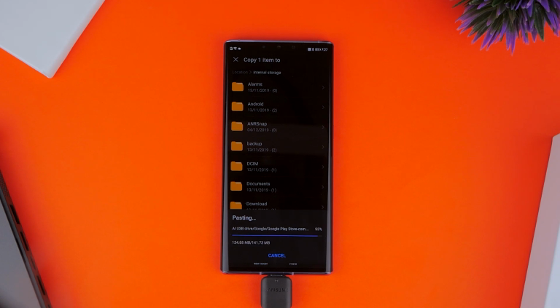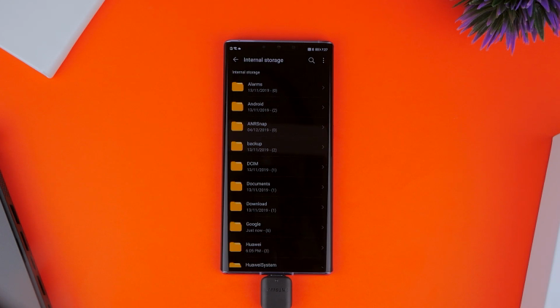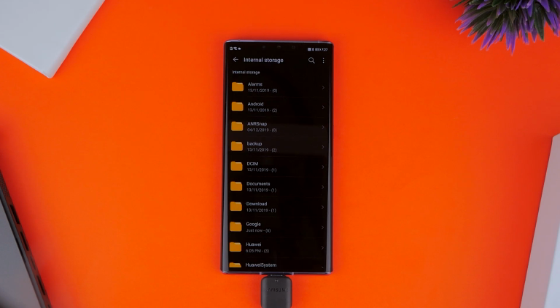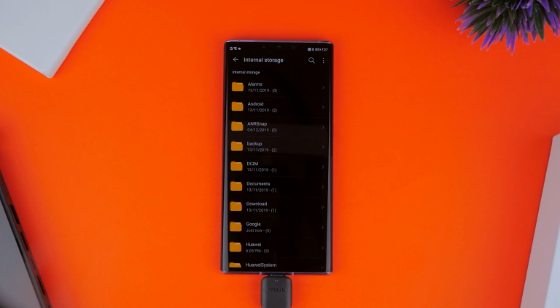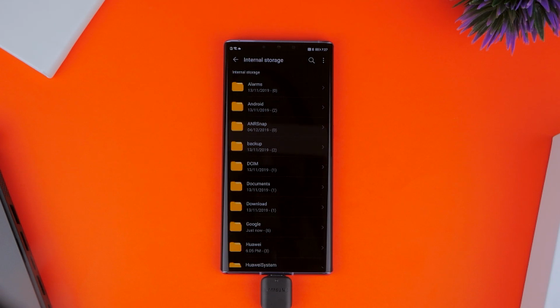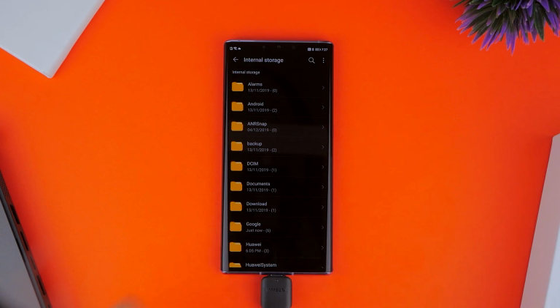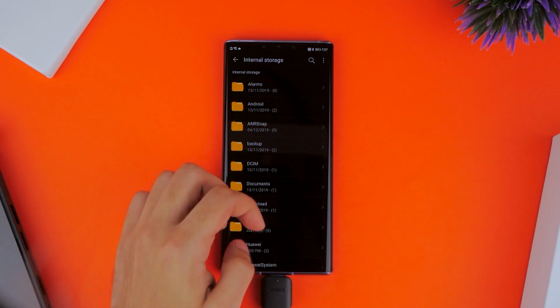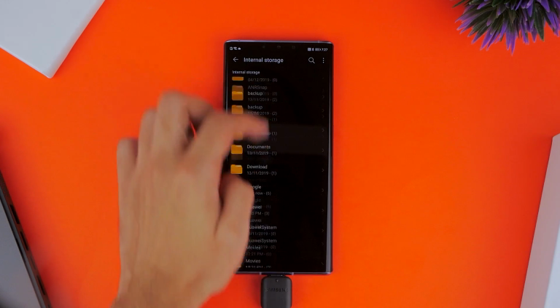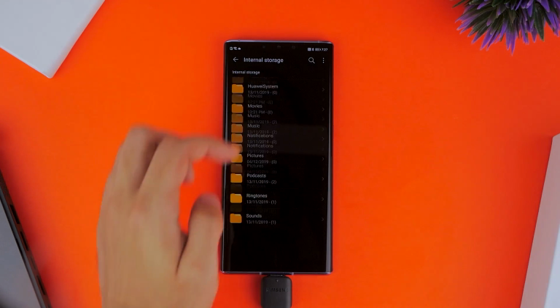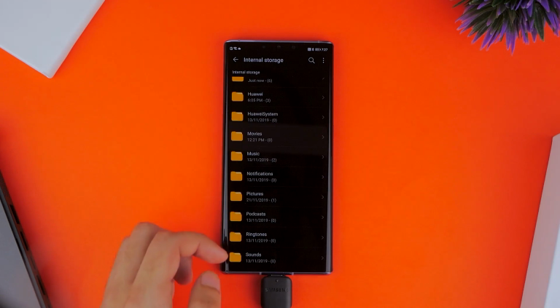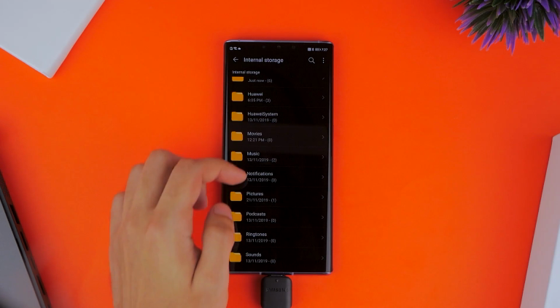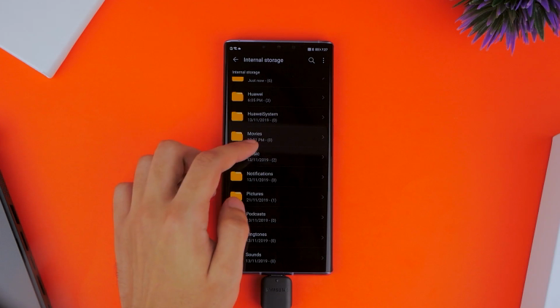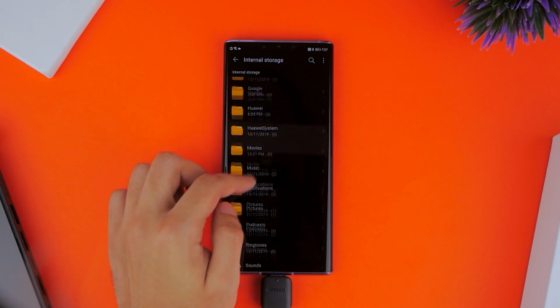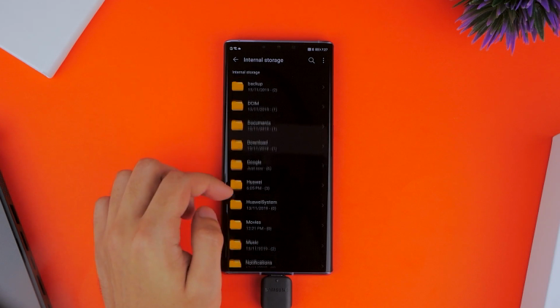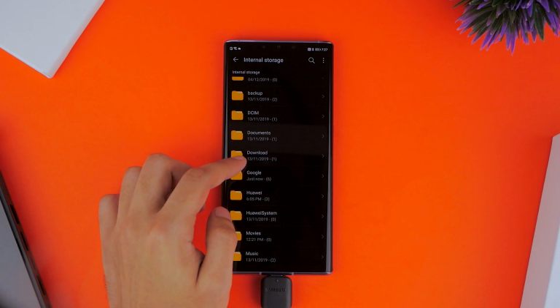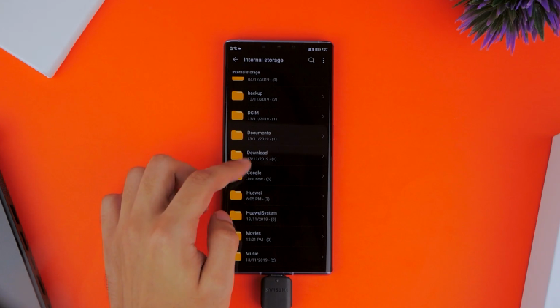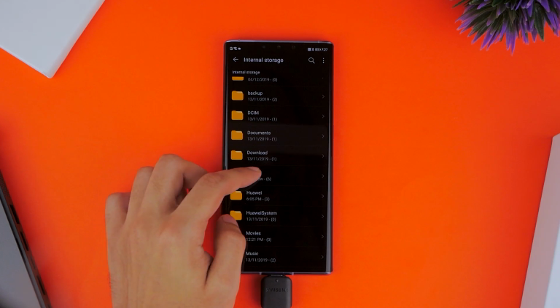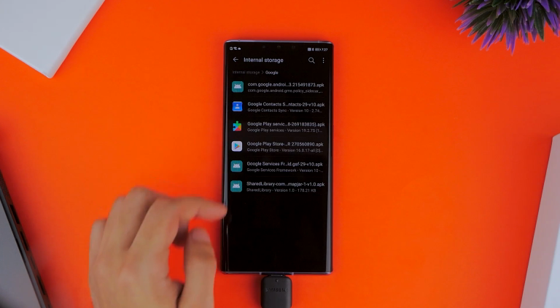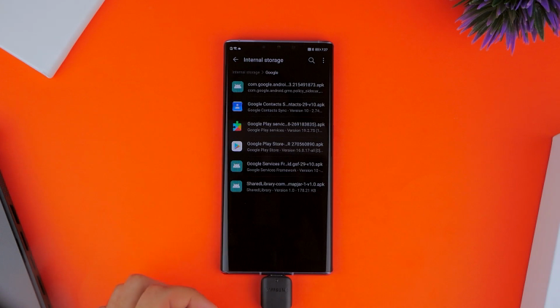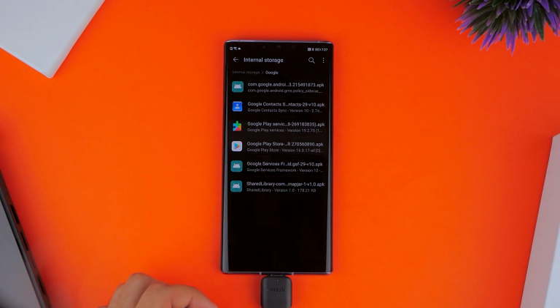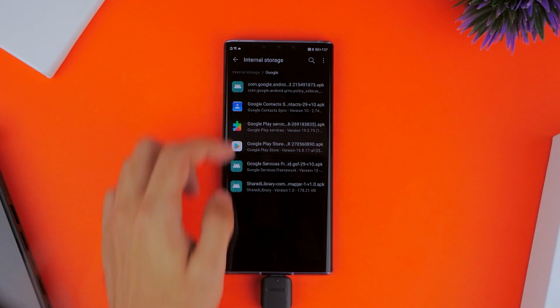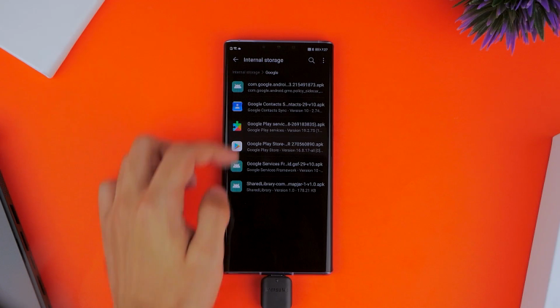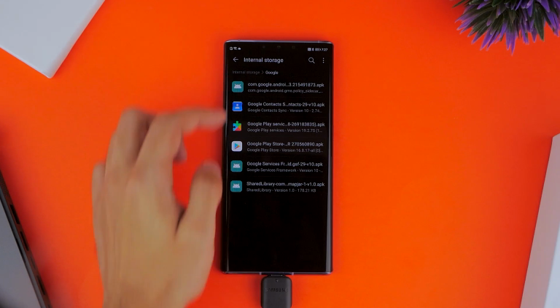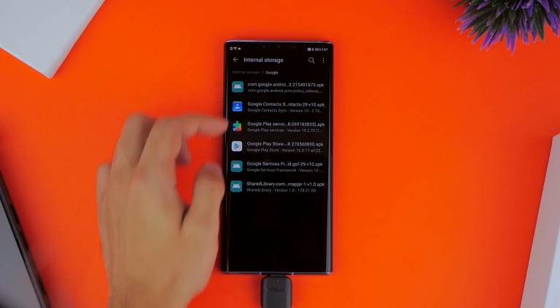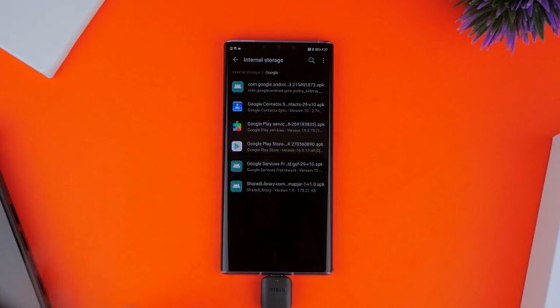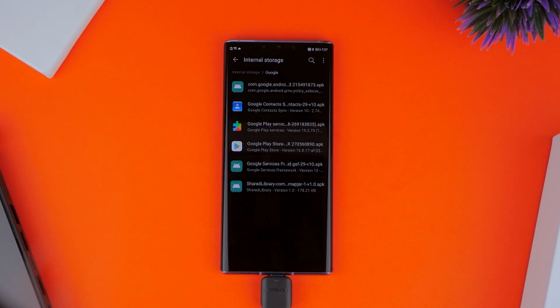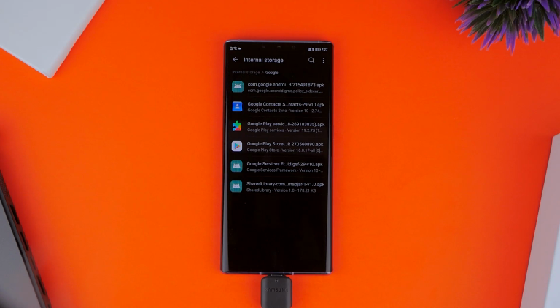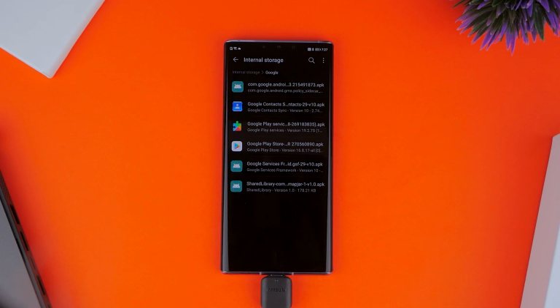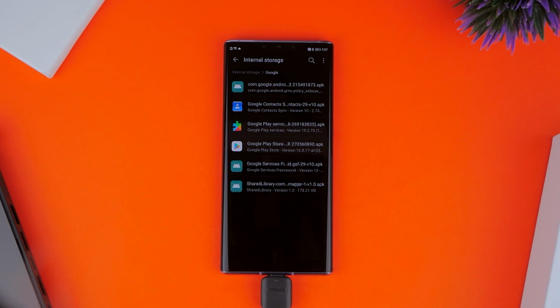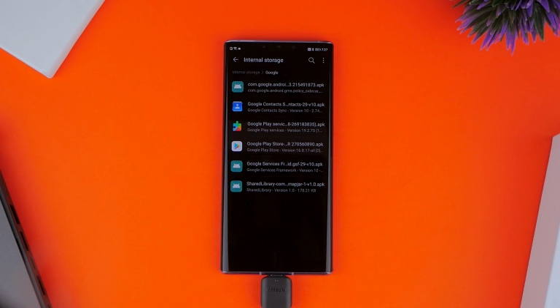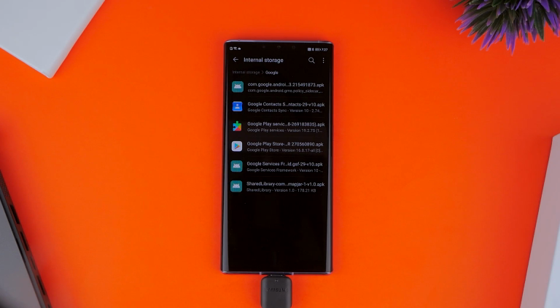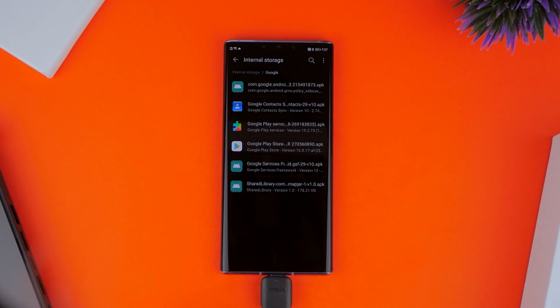Just to verify, you can go ahead and go into the Google folder in your internal storage and see that all six applications are there.